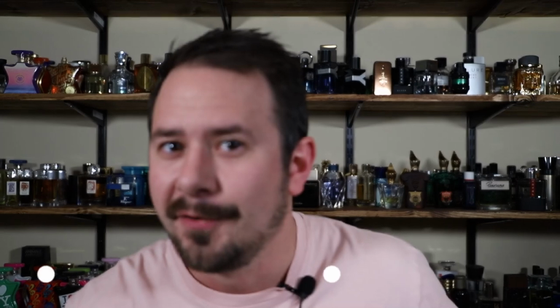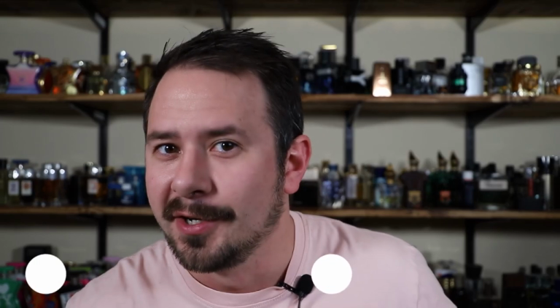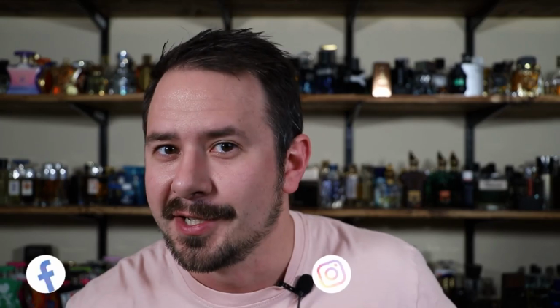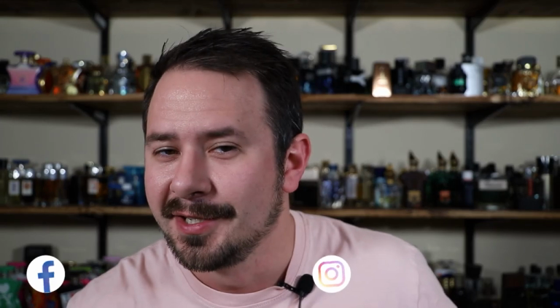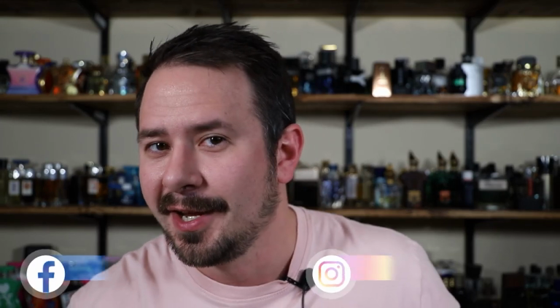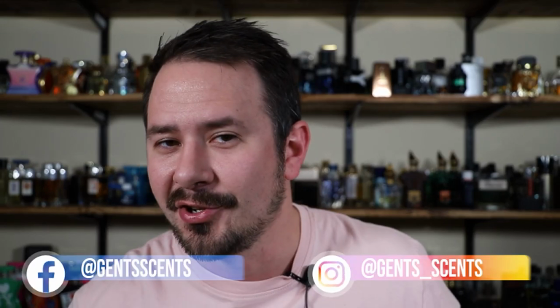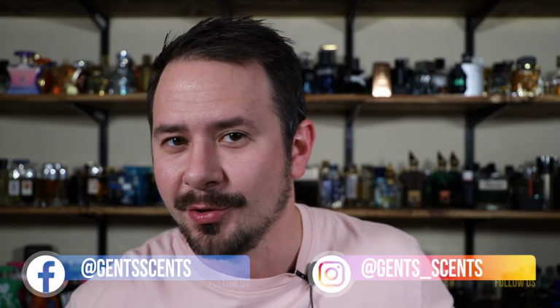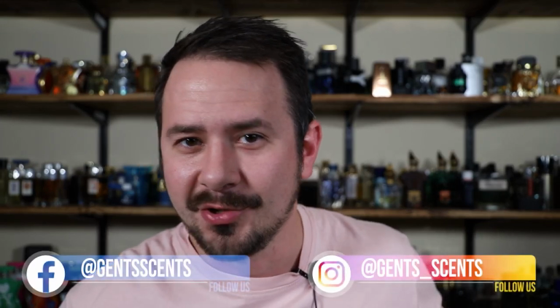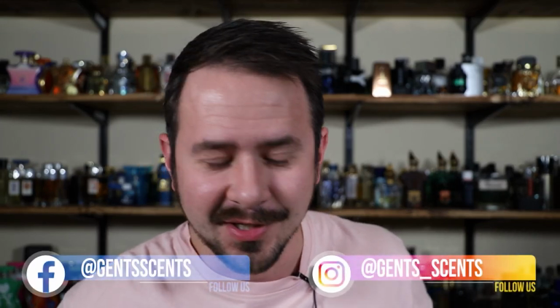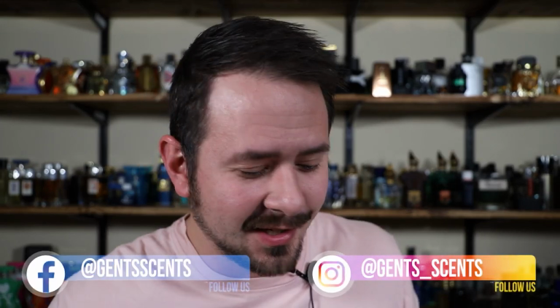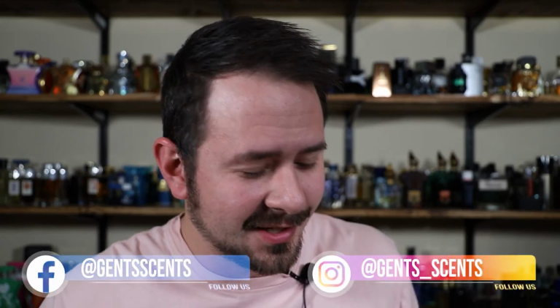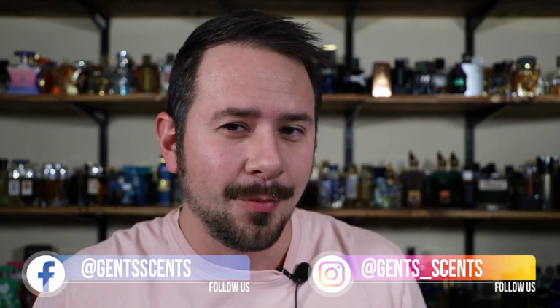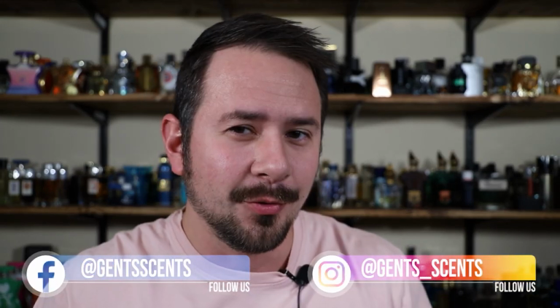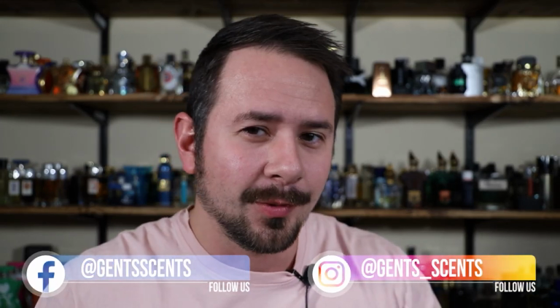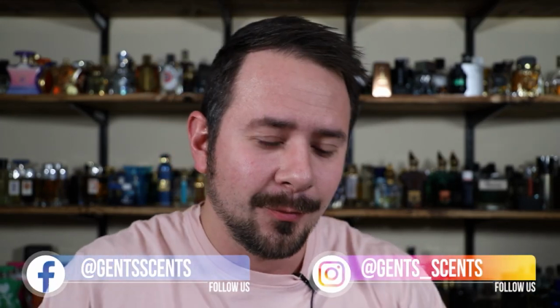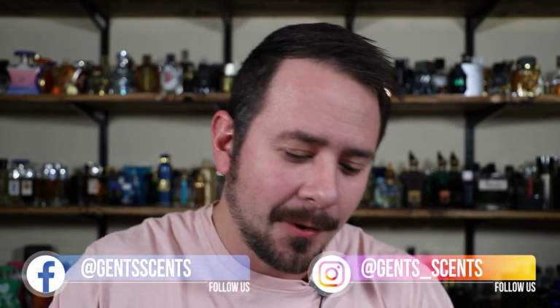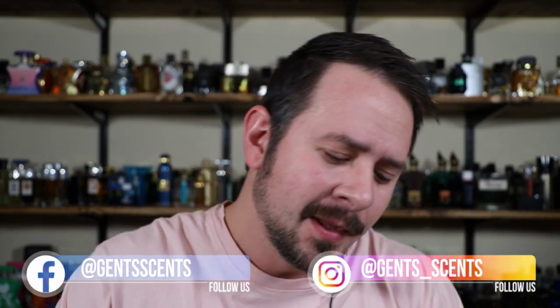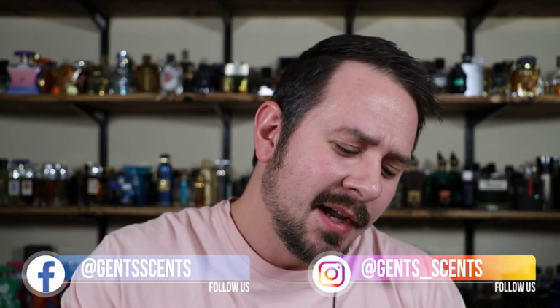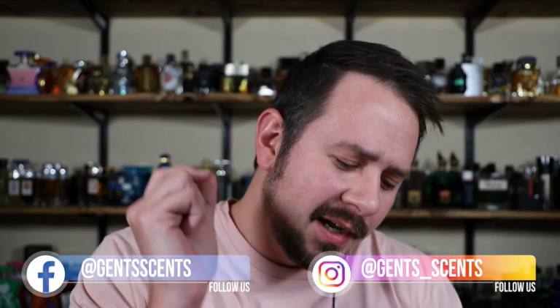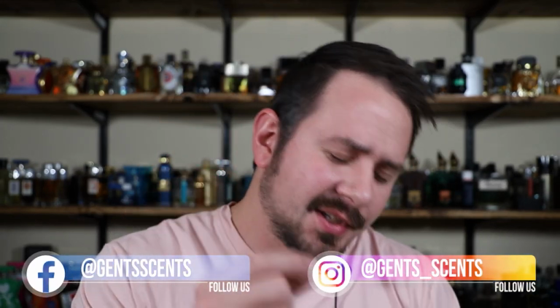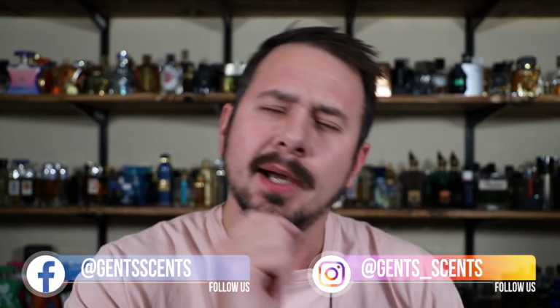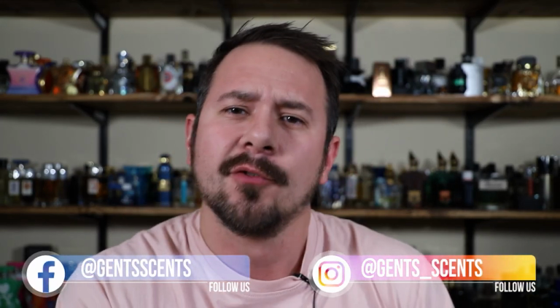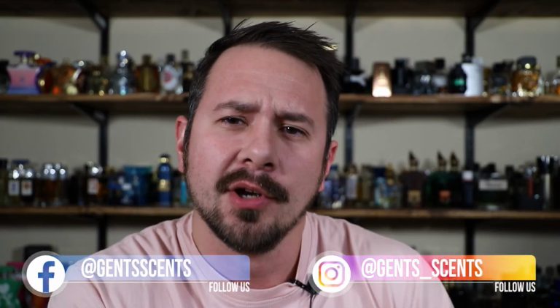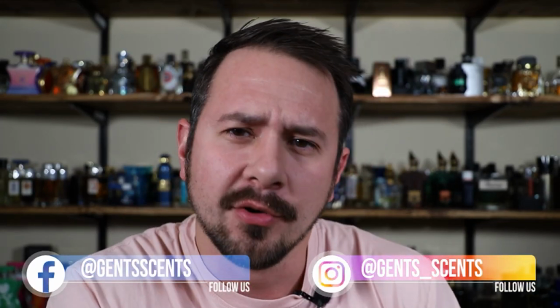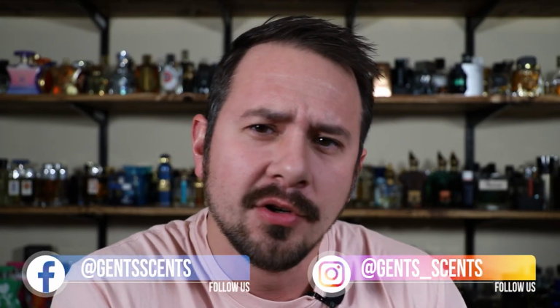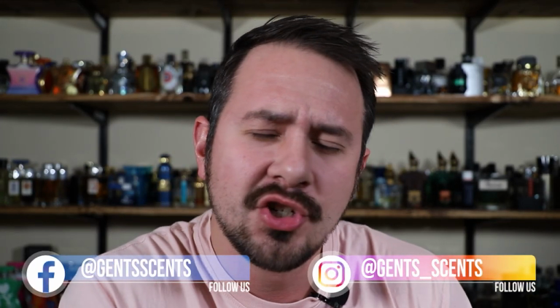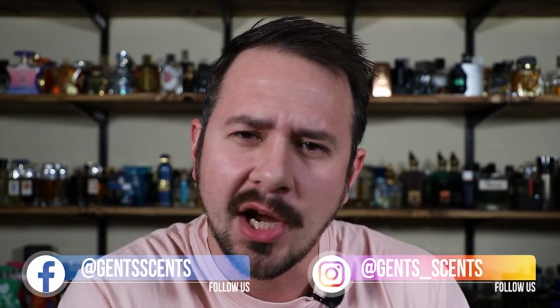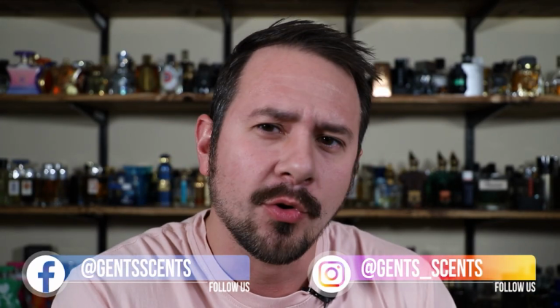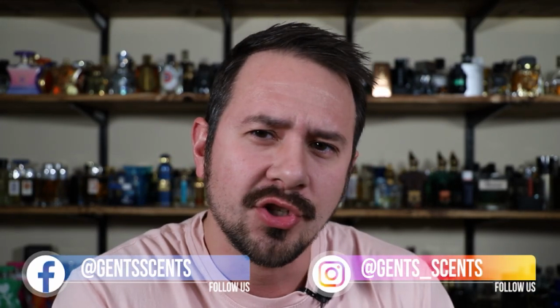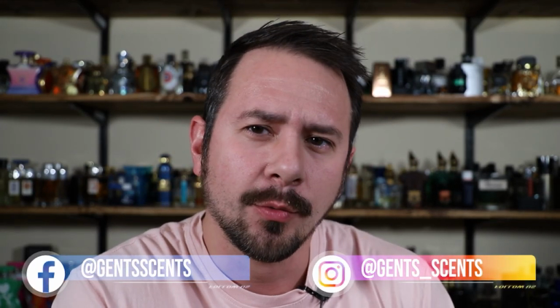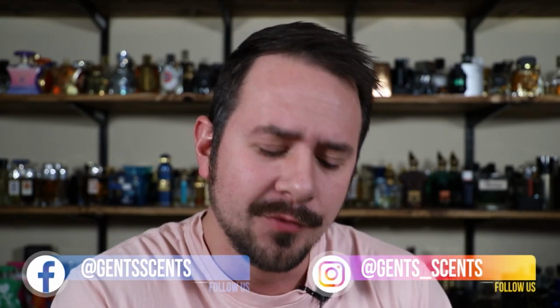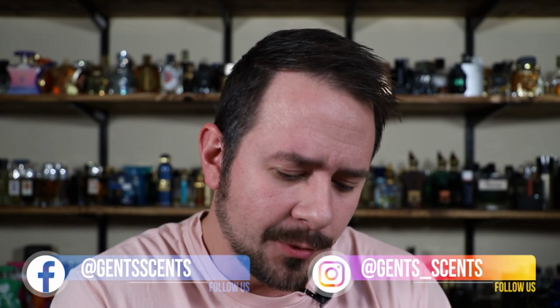Hey friends, Ash here with Gentsense. Hope you're doing really well. It's time for another shower gel review.